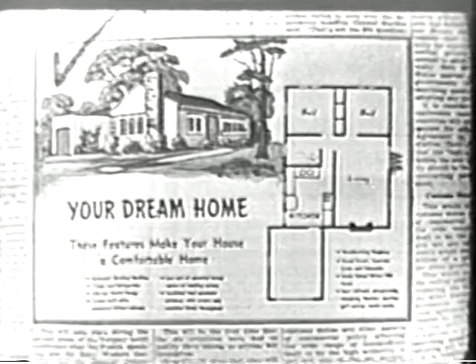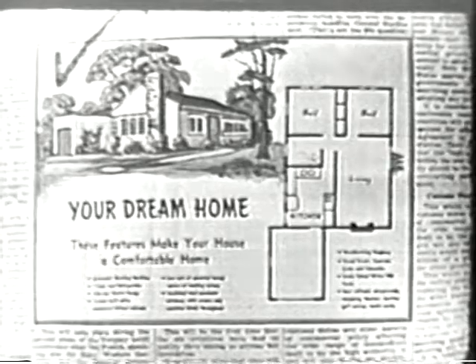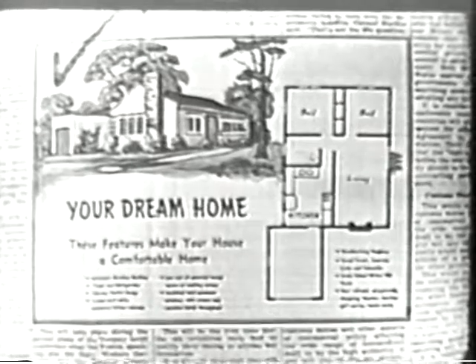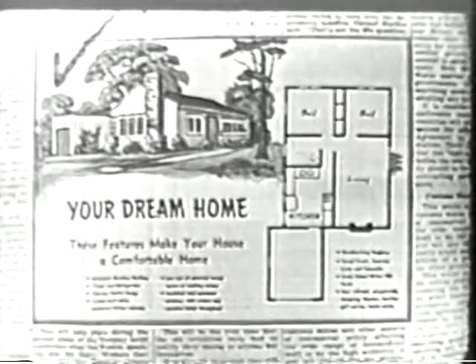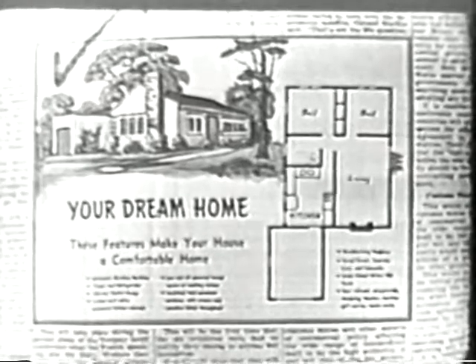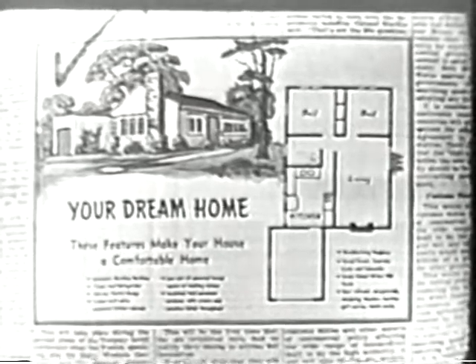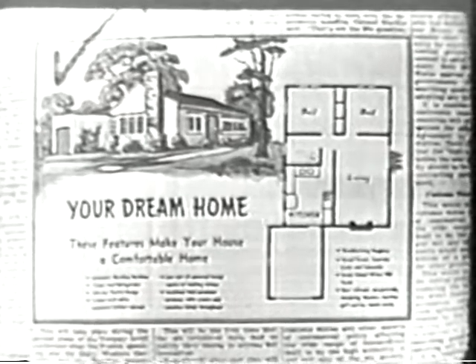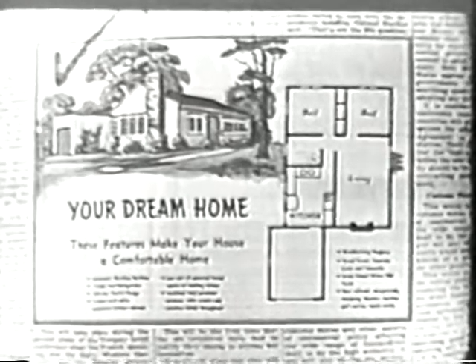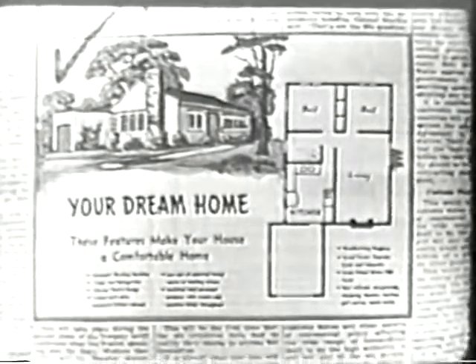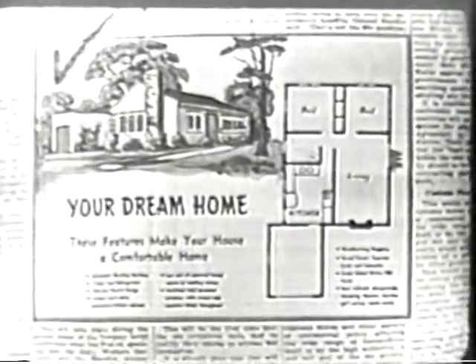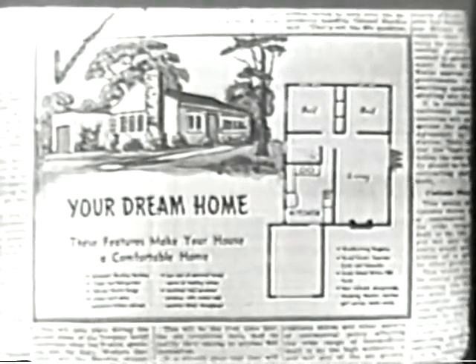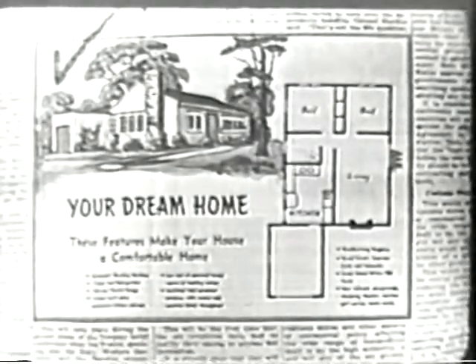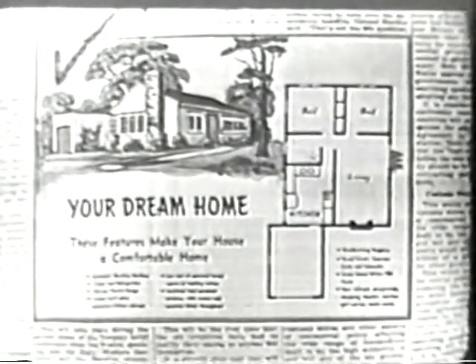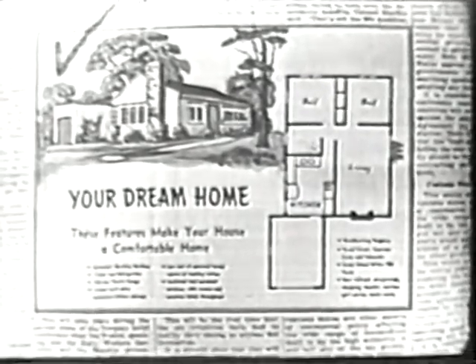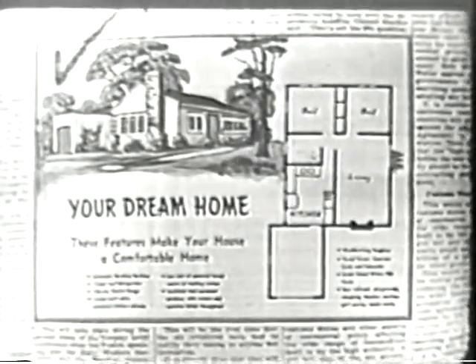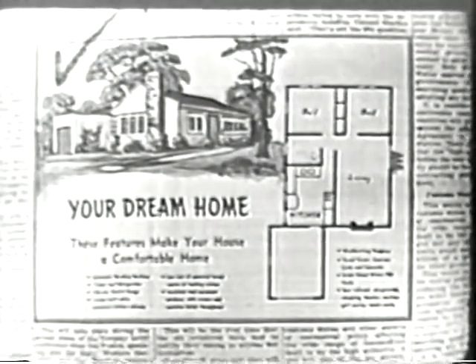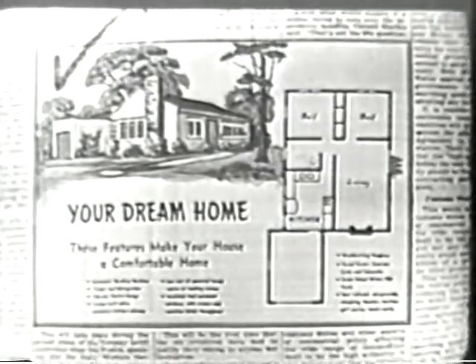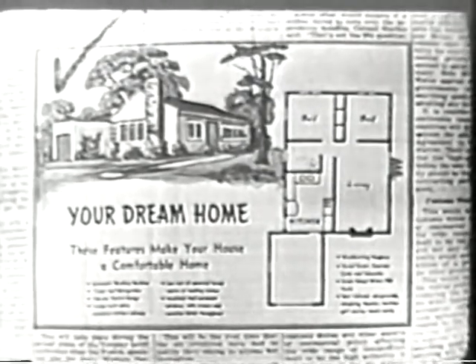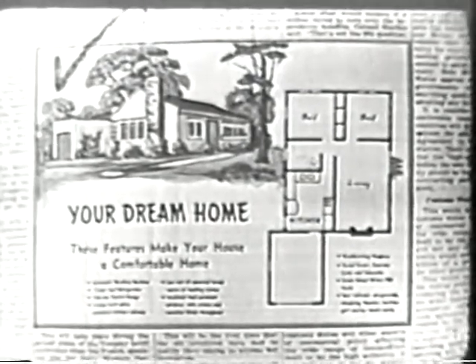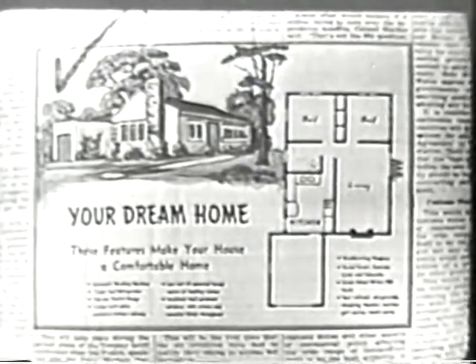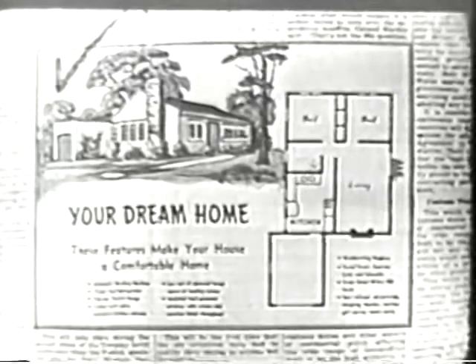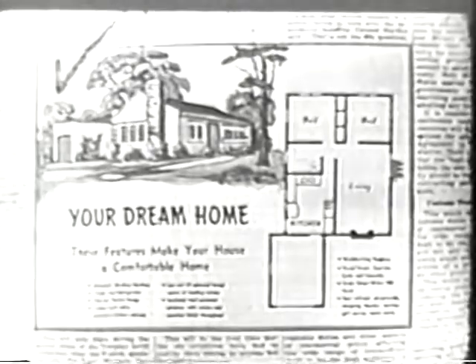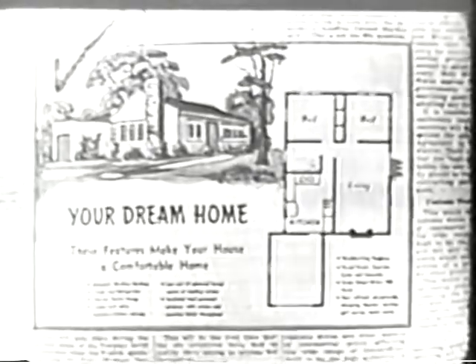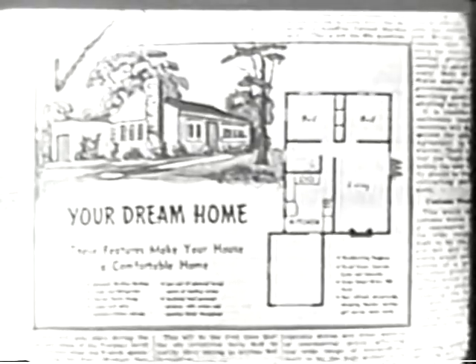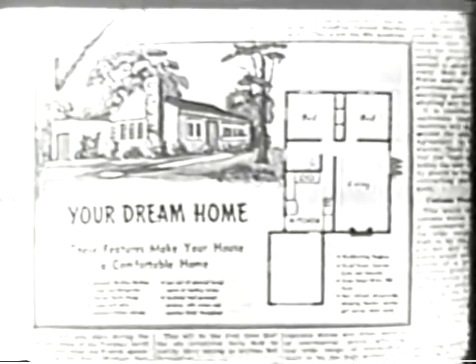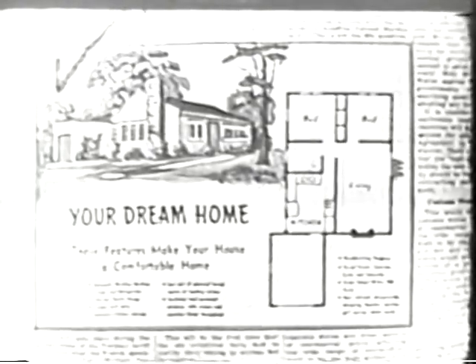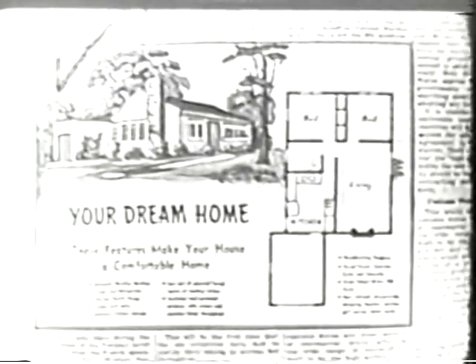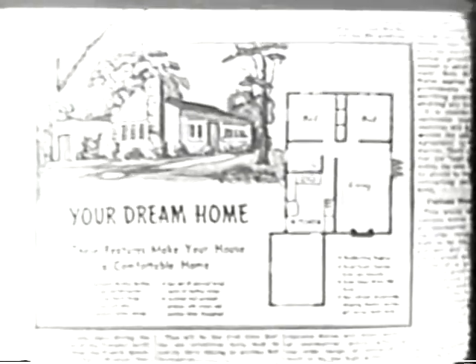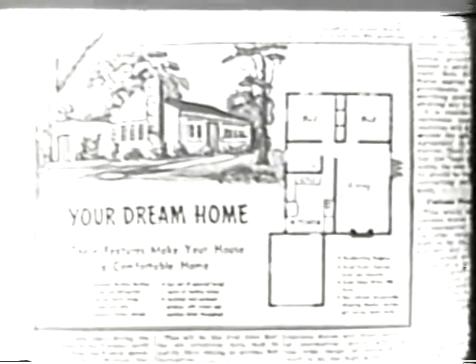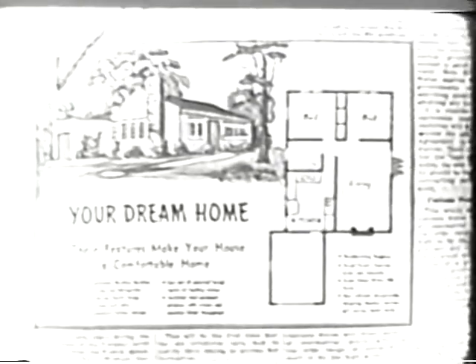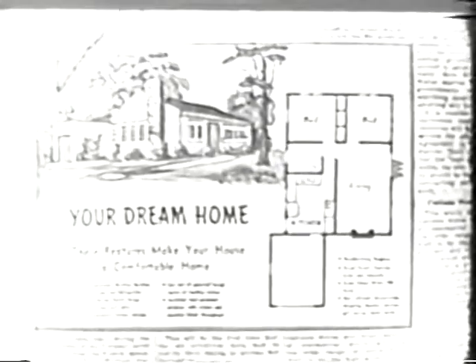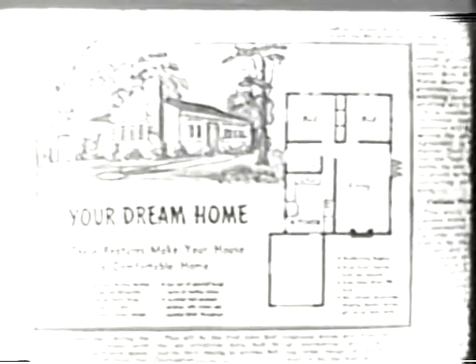Well, a home, wherever you find it, can be a wonderful place nowadays with the many conveniences of modern living.